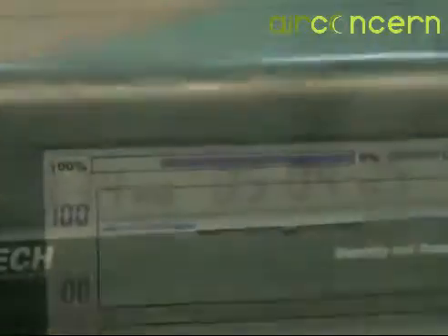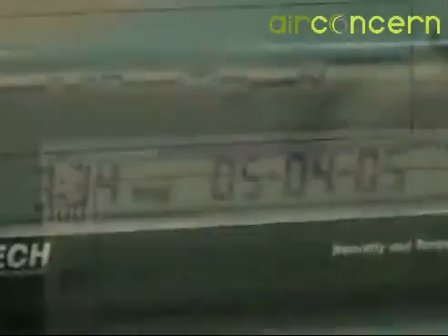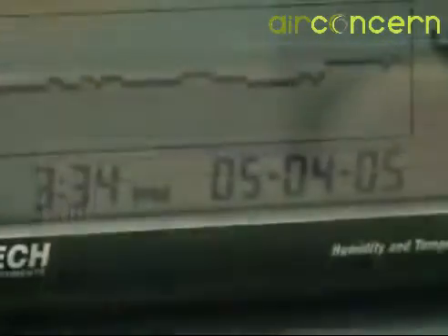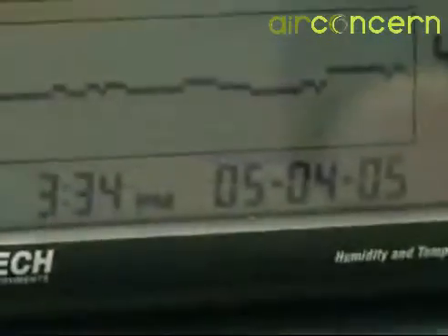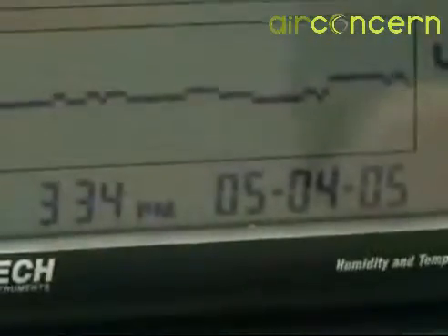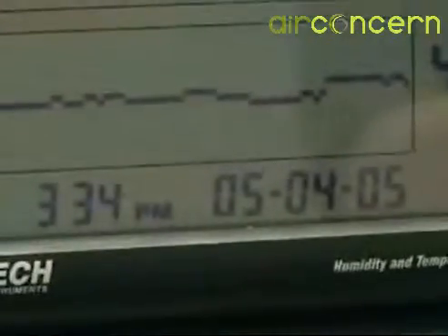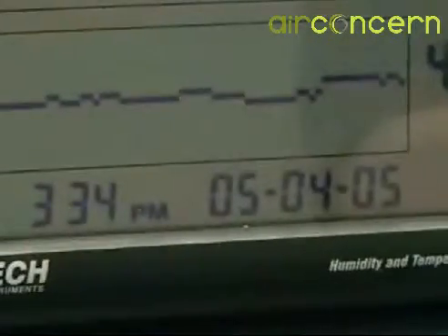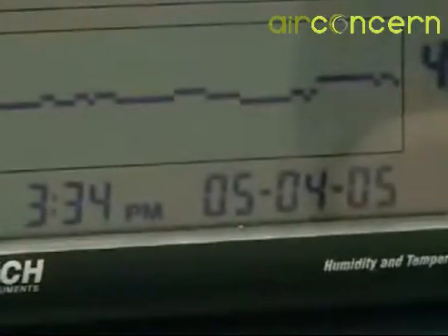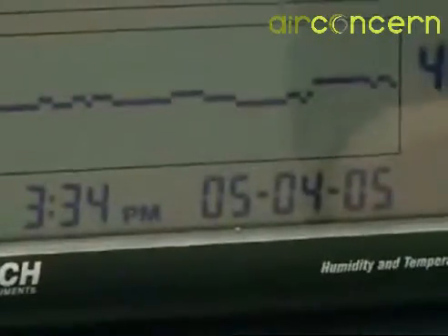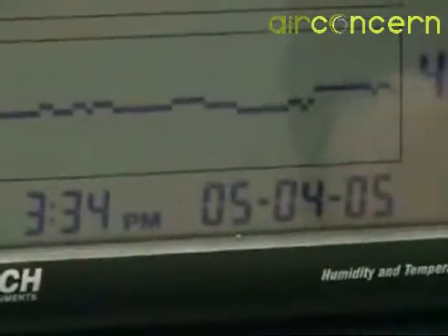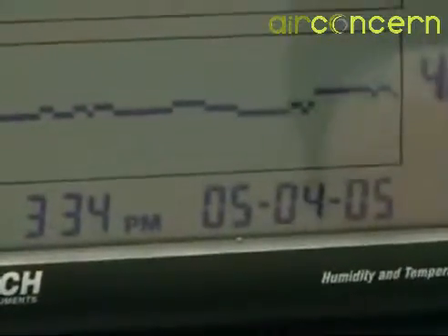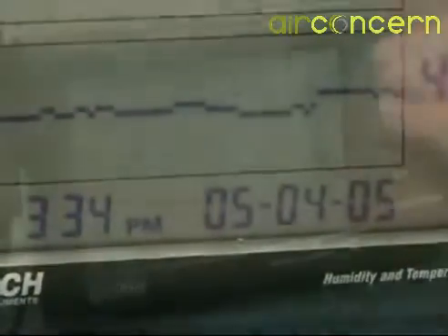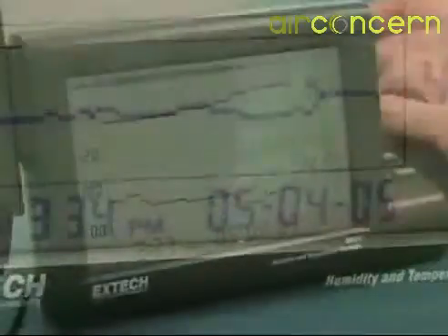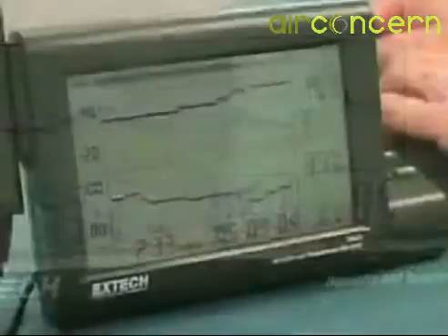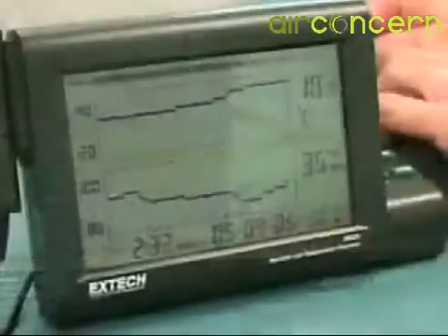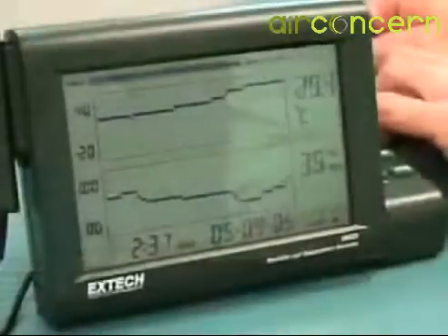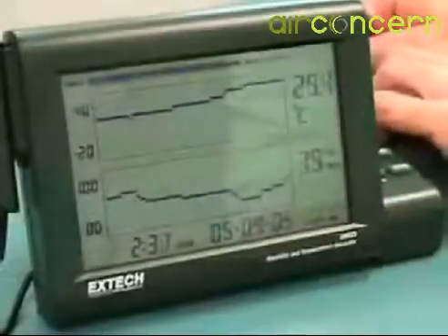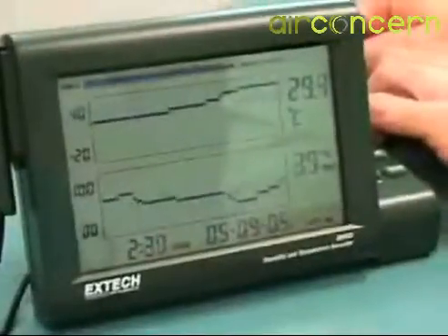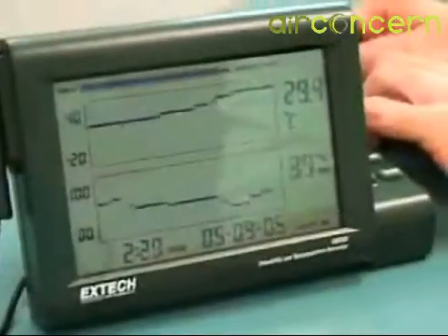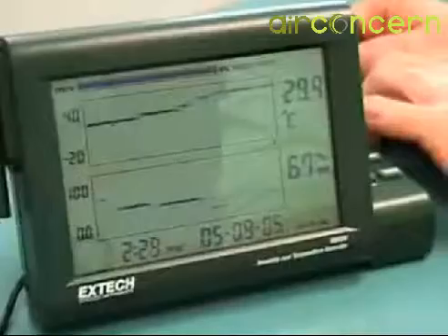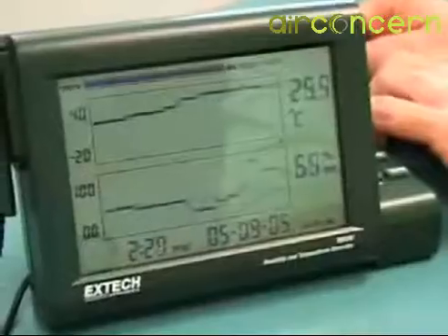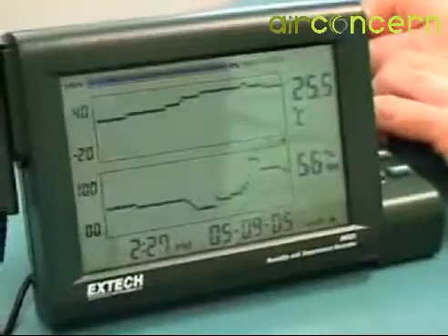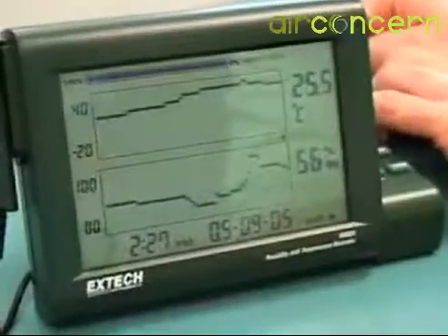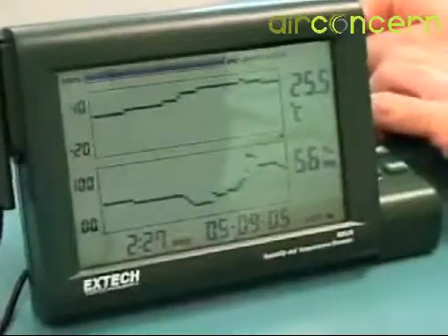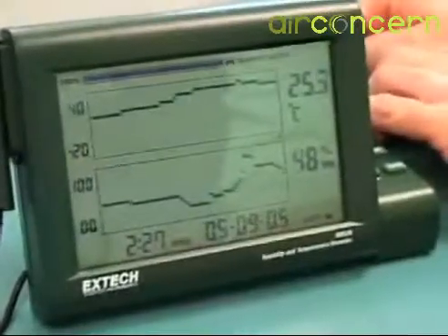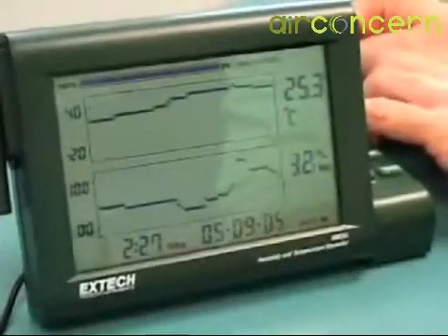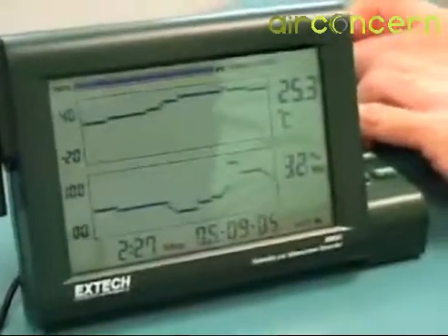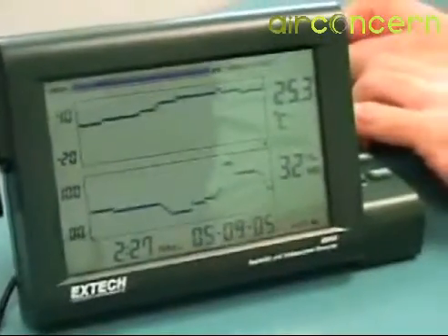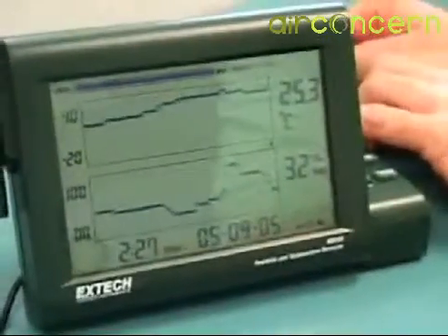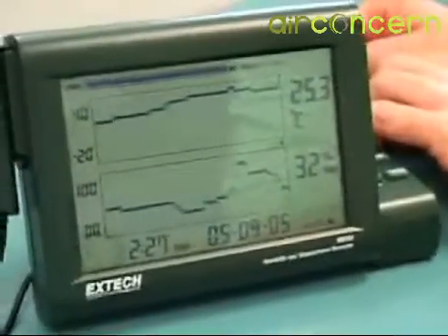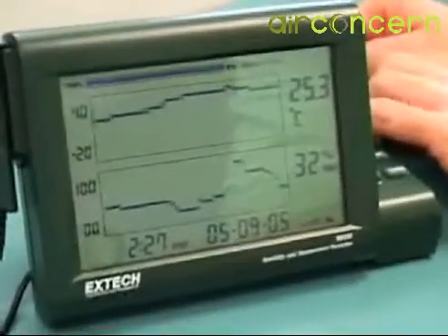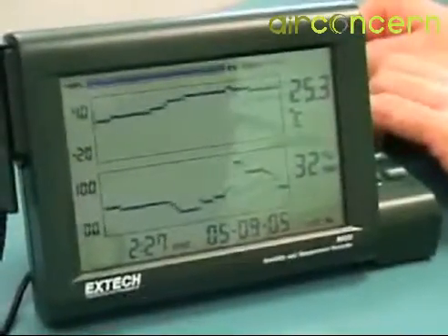Each reading is timestamped with a time and date. The user can scroll back to observe the readings that were taken over the entire recording session.